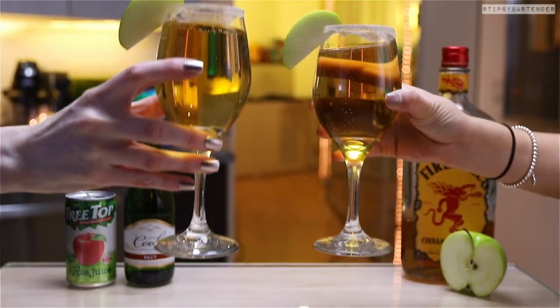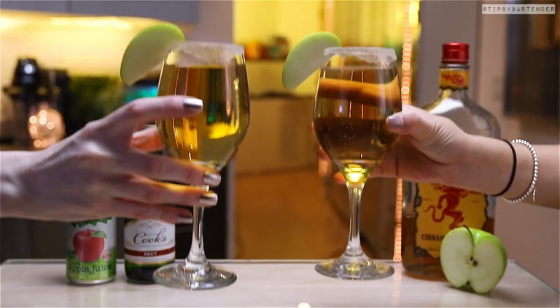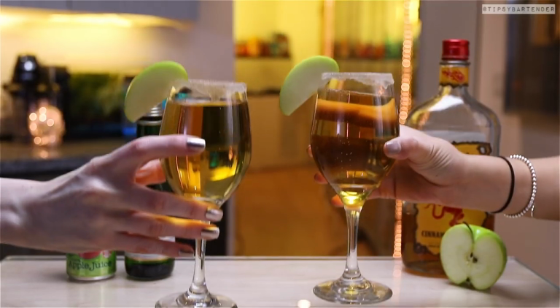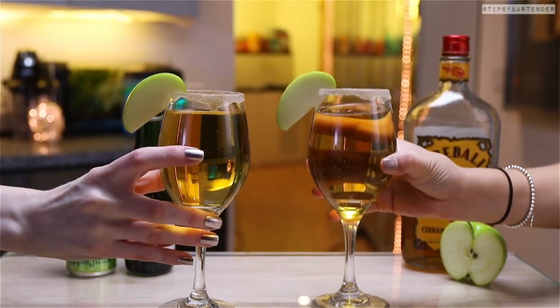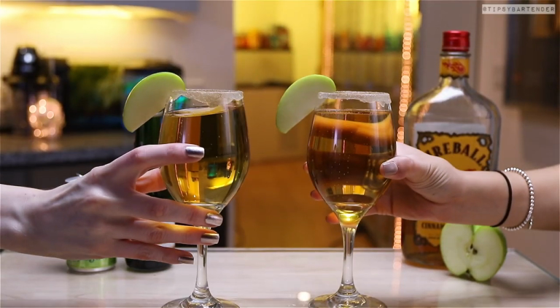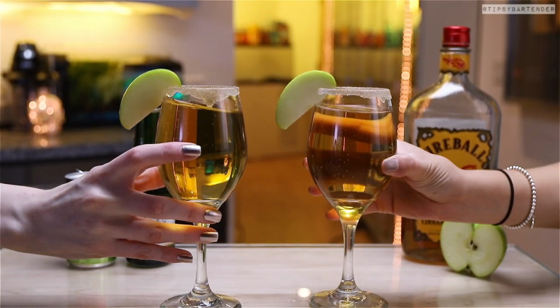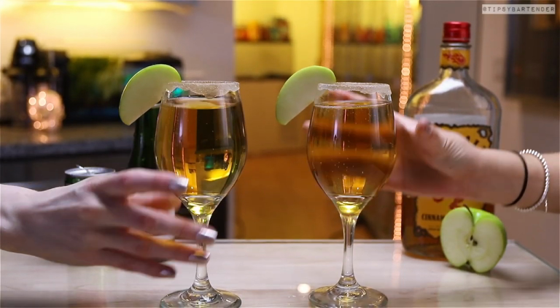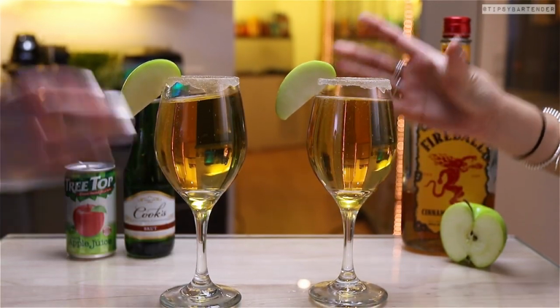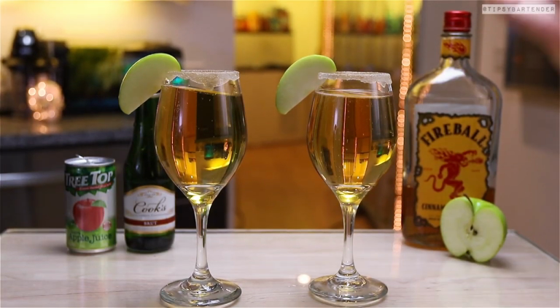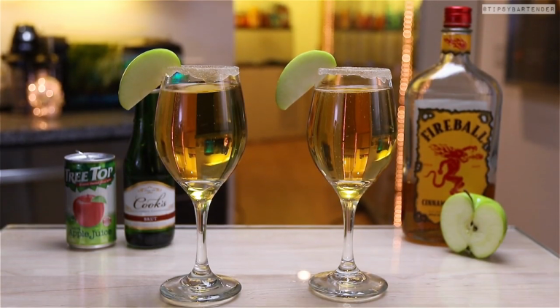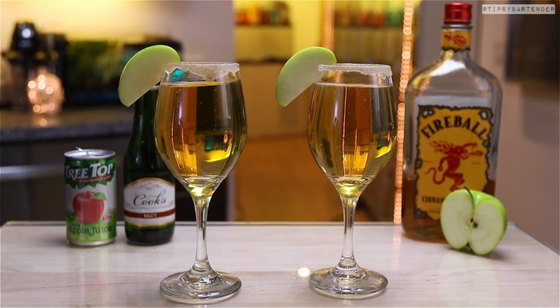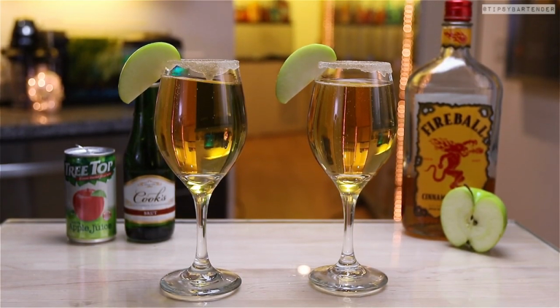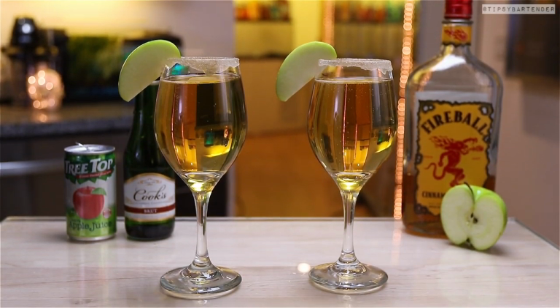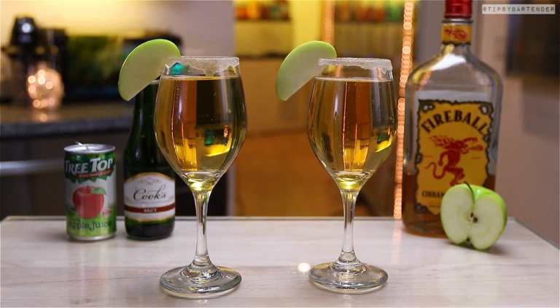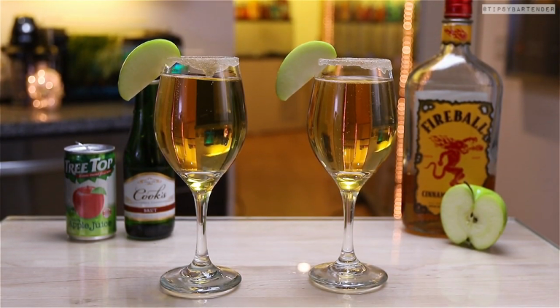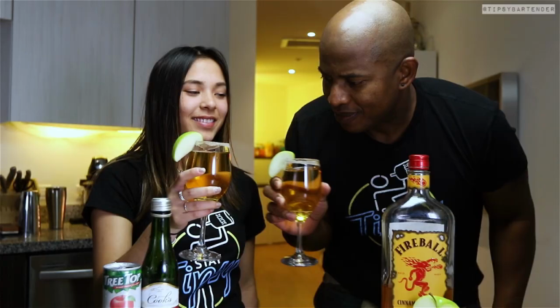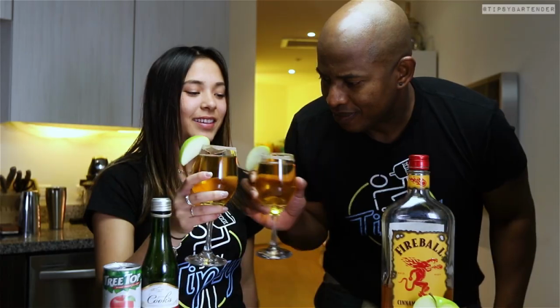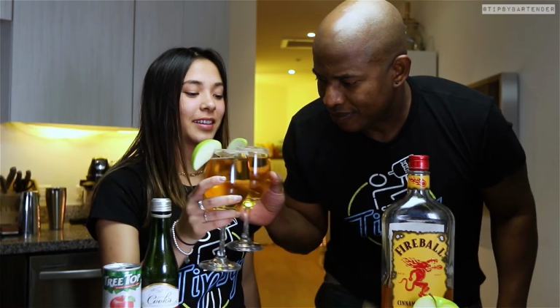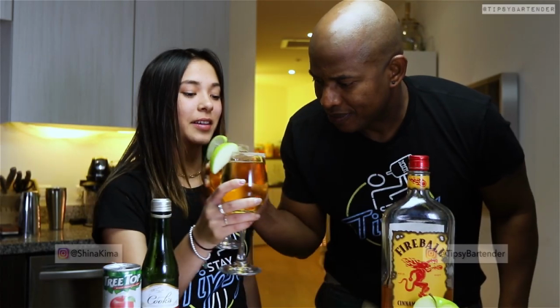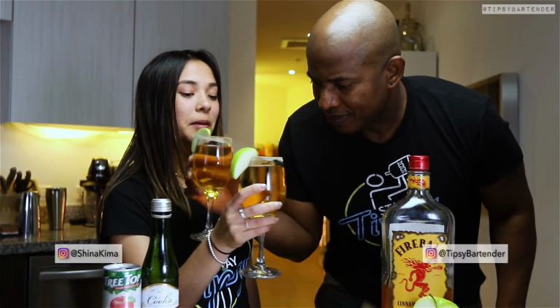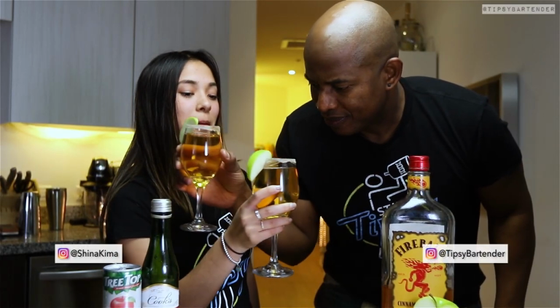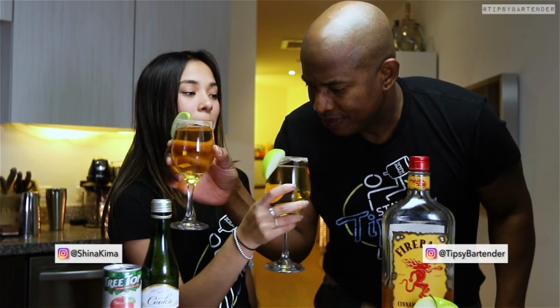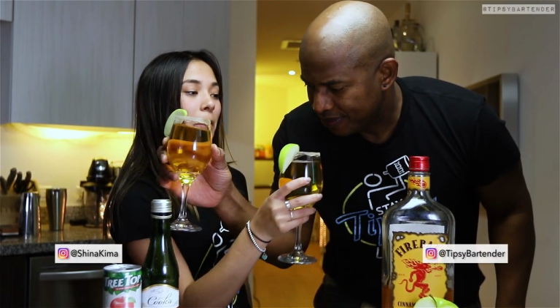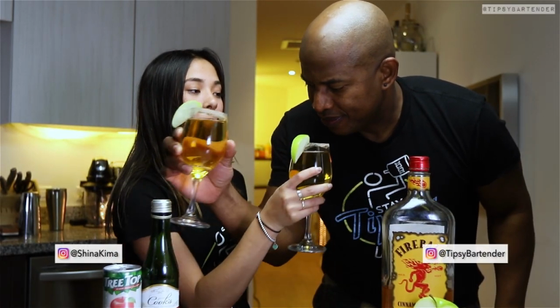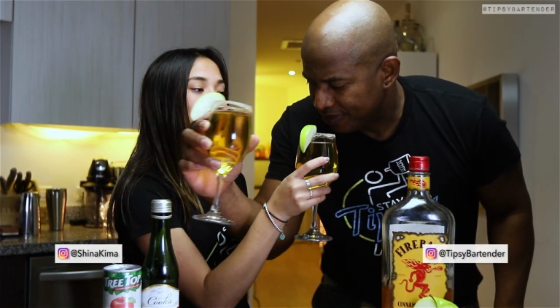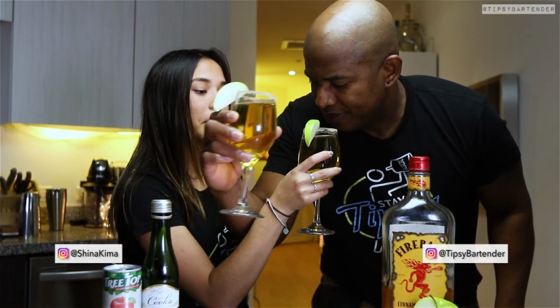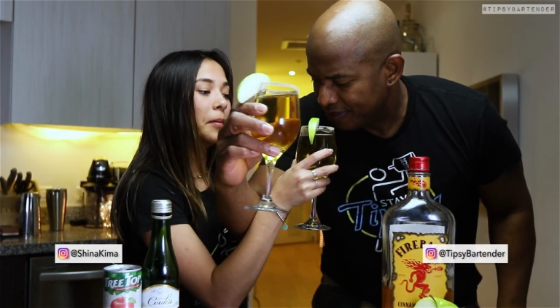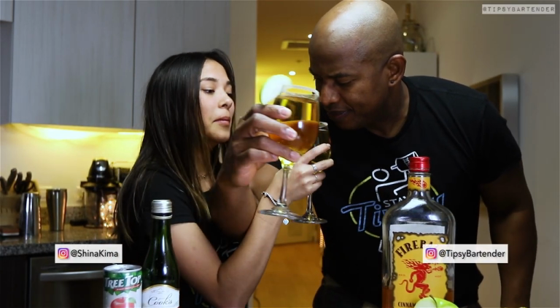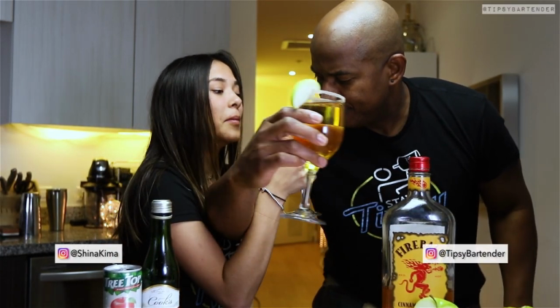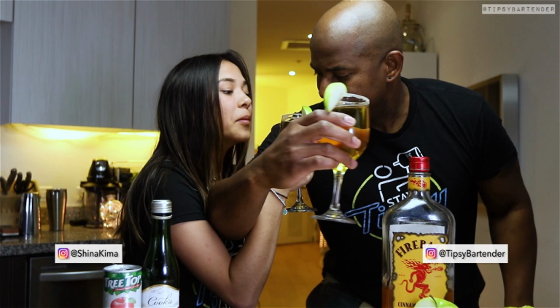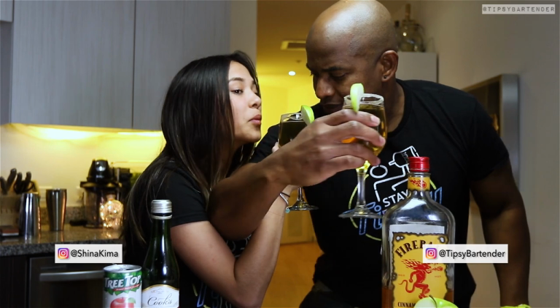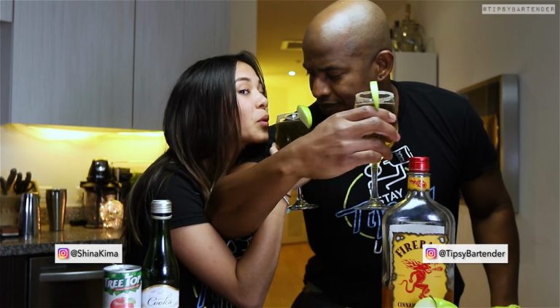A toast, and there you have it. Sparkling apple pie cocktail.